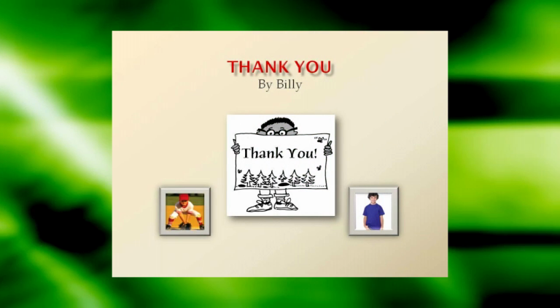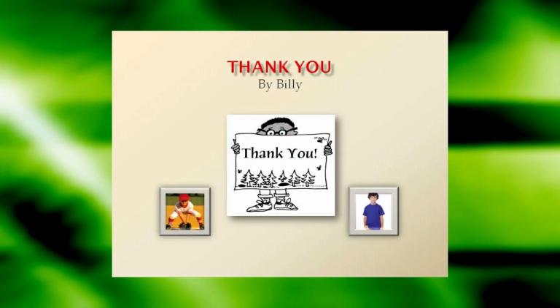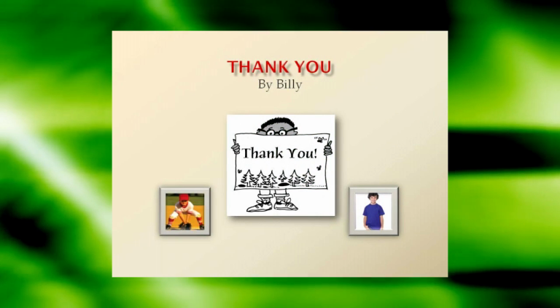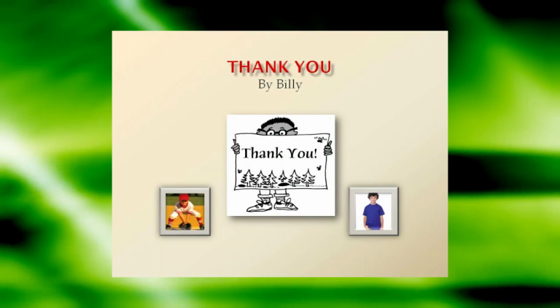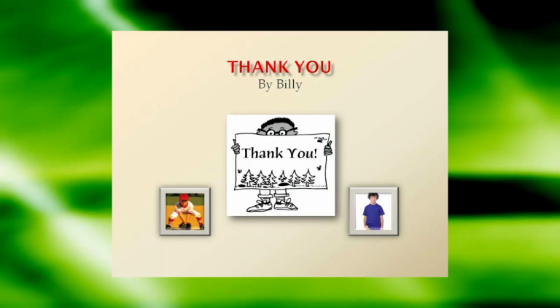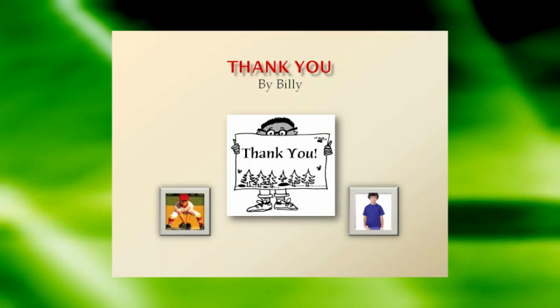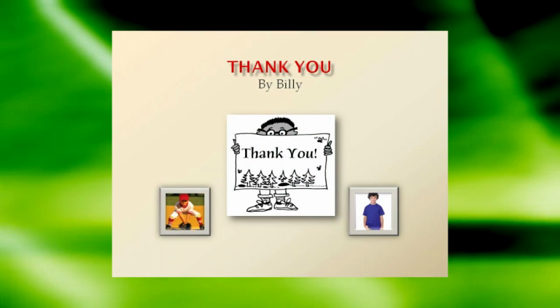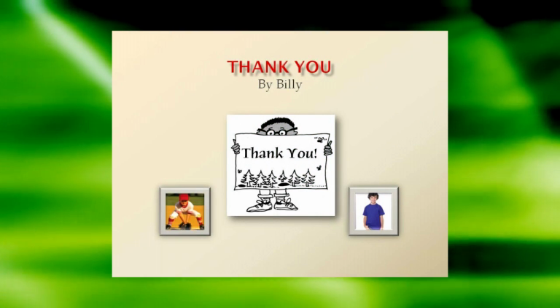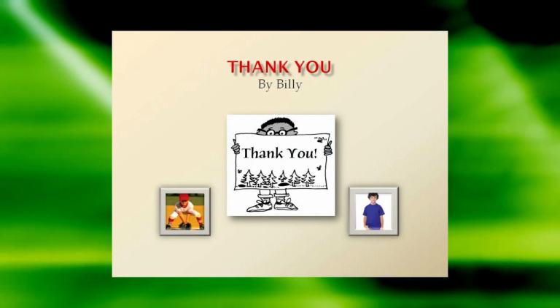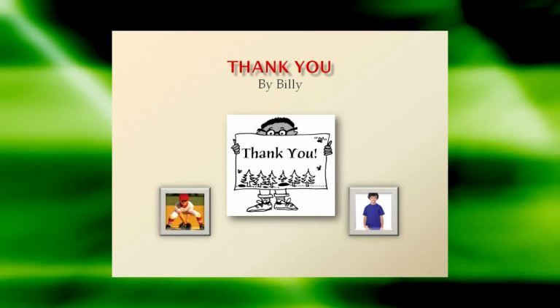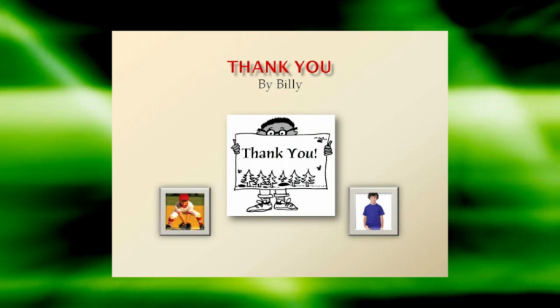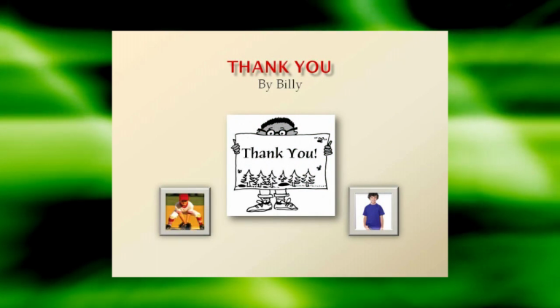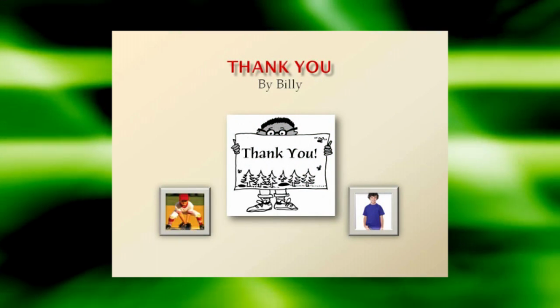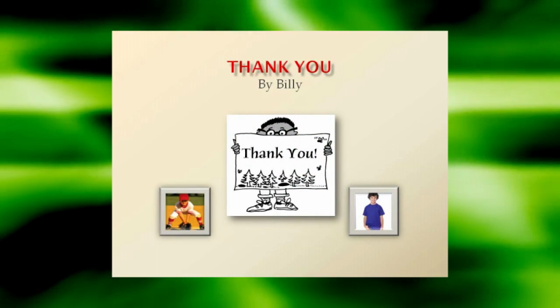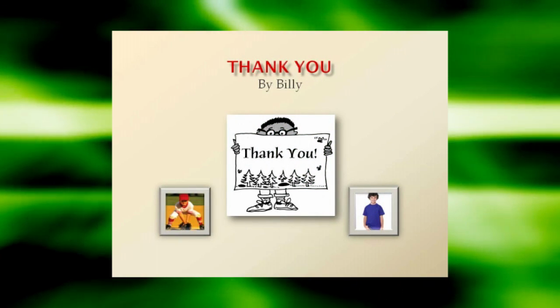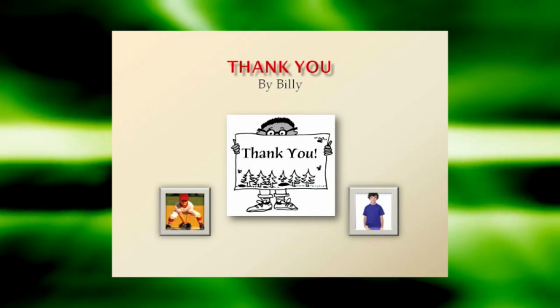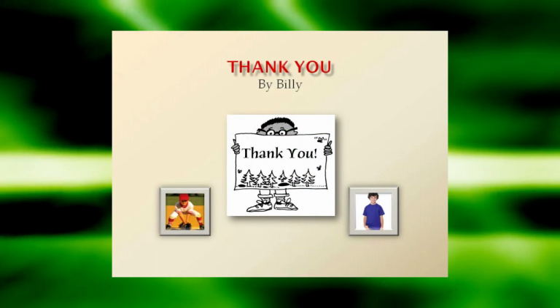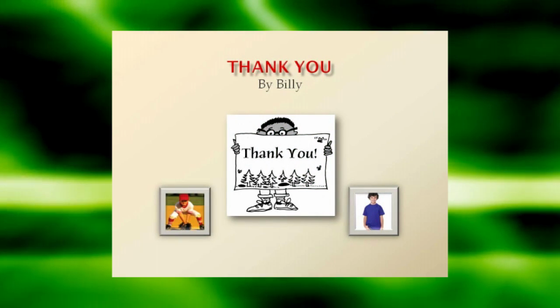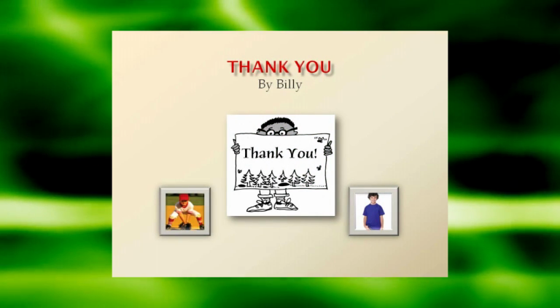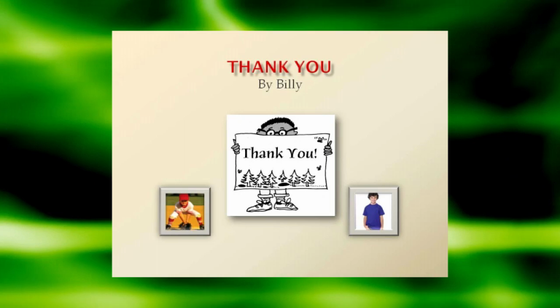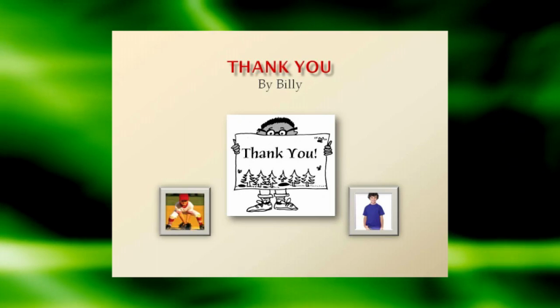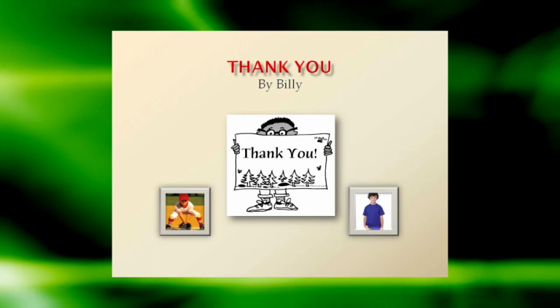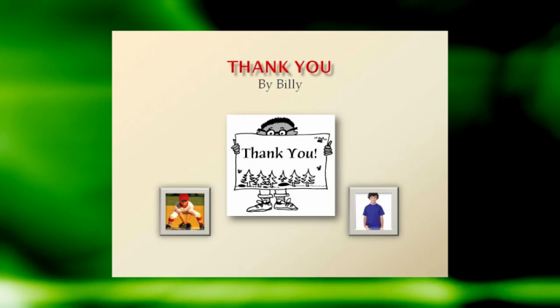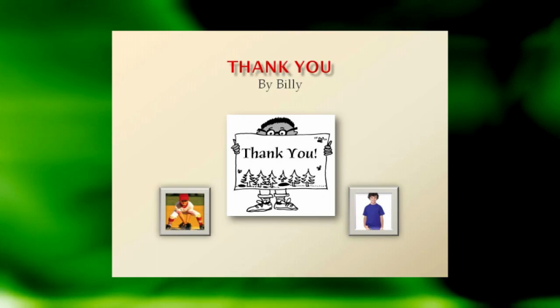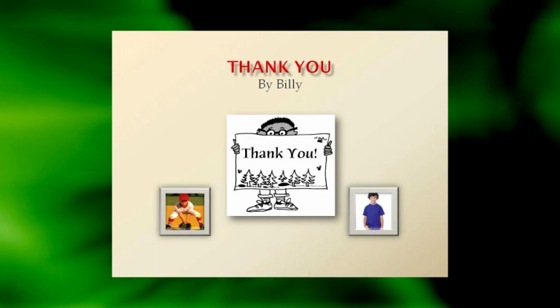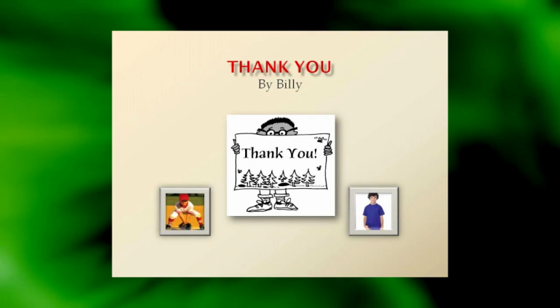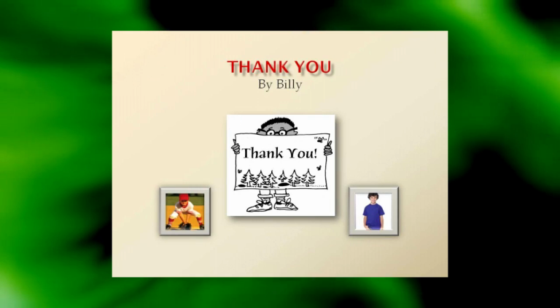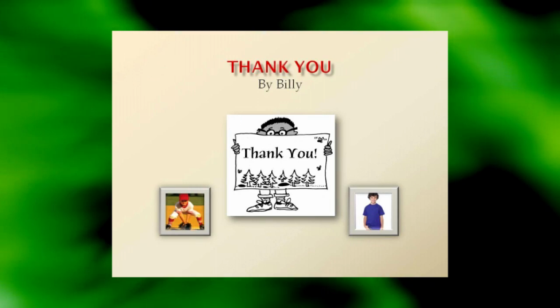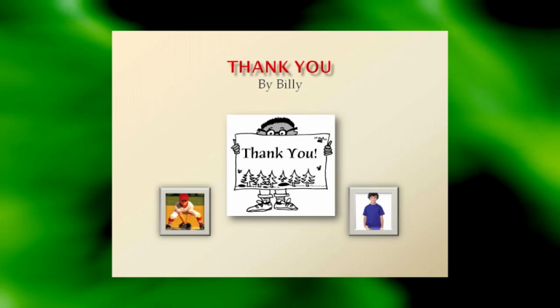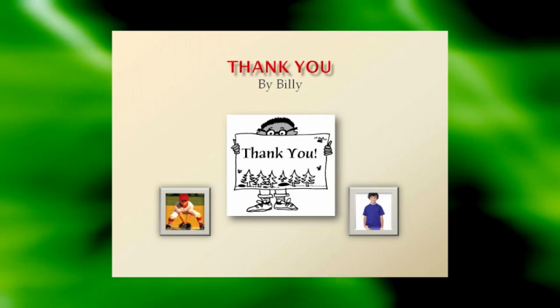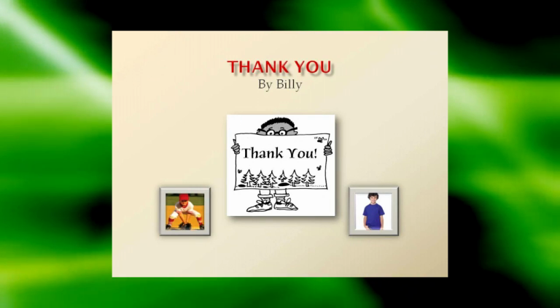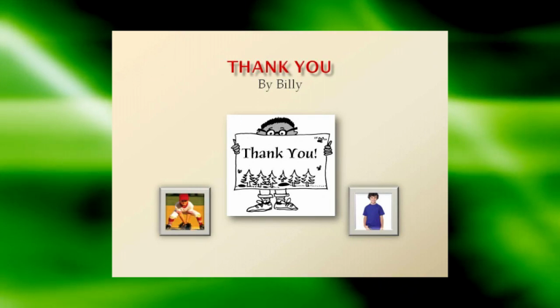And remember to thank your supporters. By boosting your sales in a fun and positive way, you might want to include a personalized thank you card with each sale made, possibly signed by Billy.